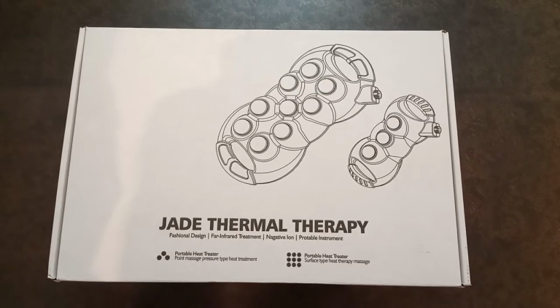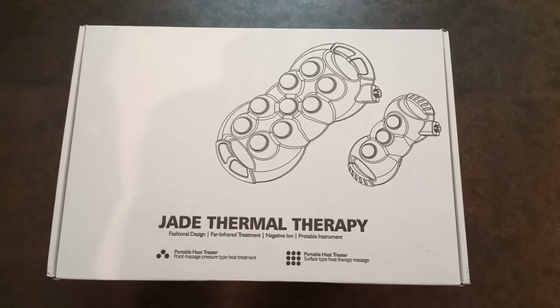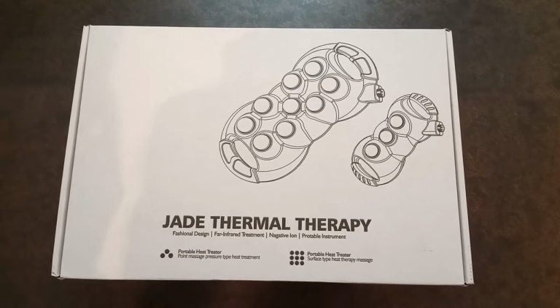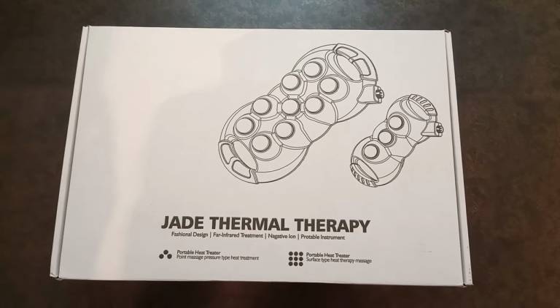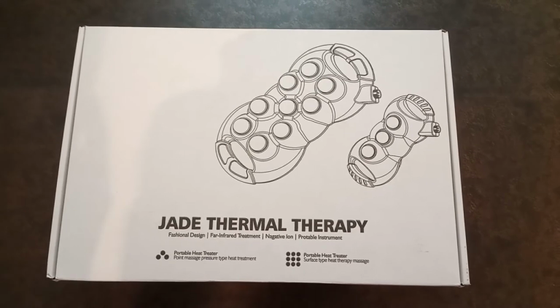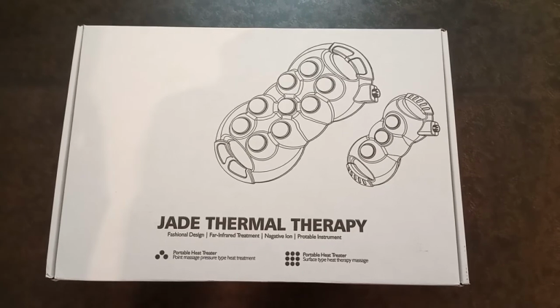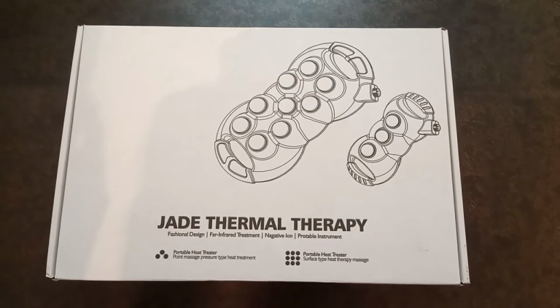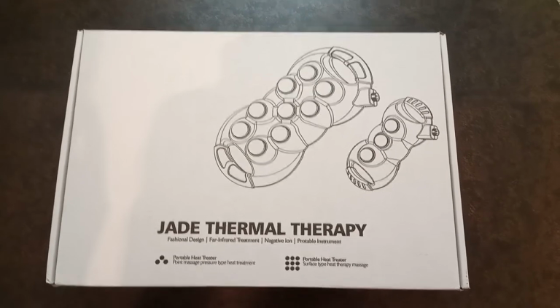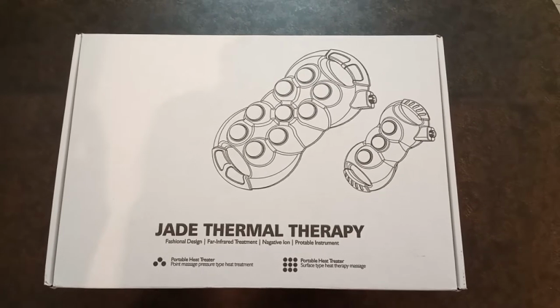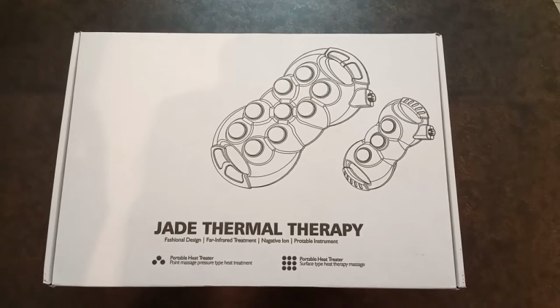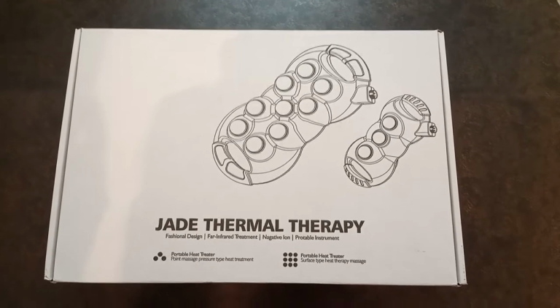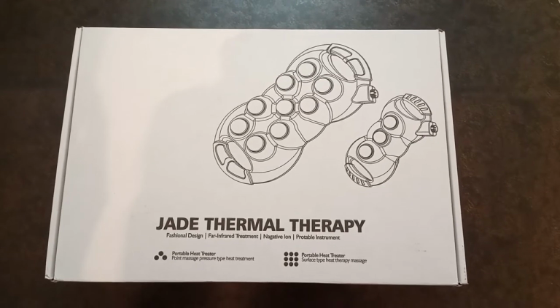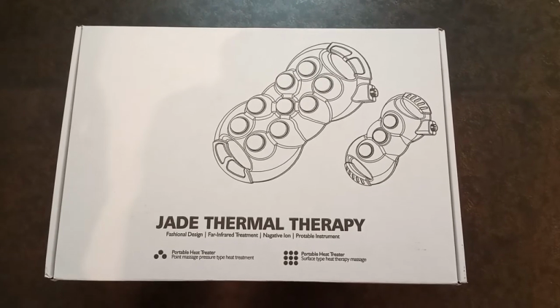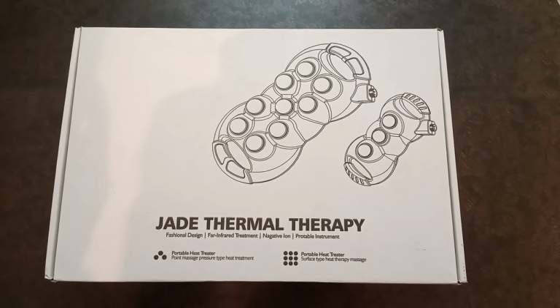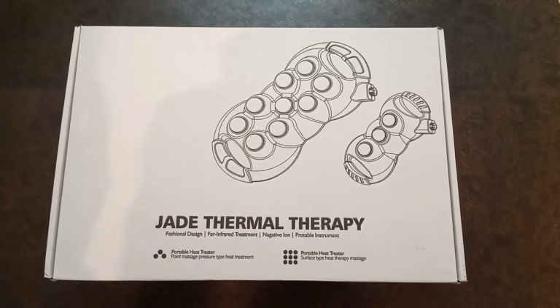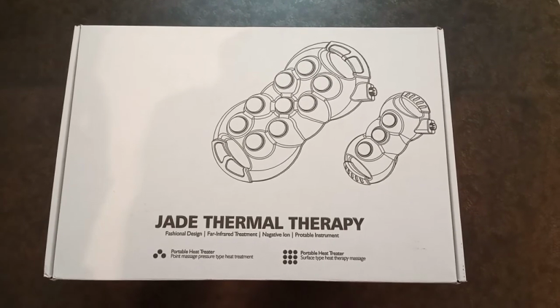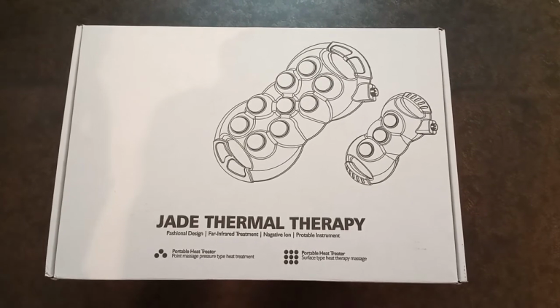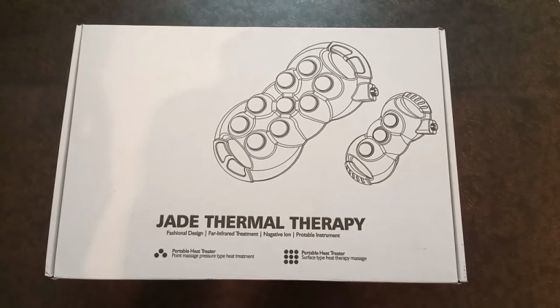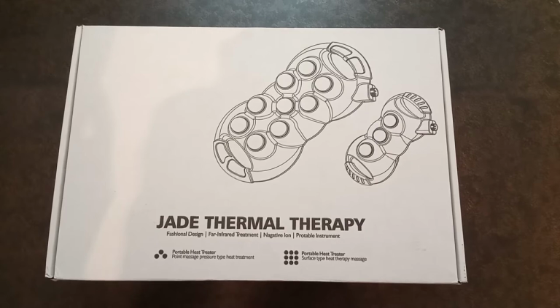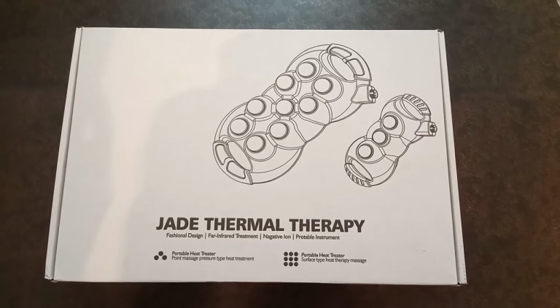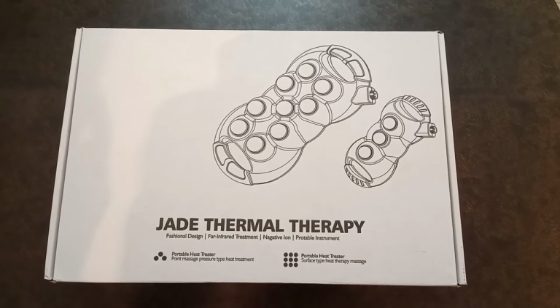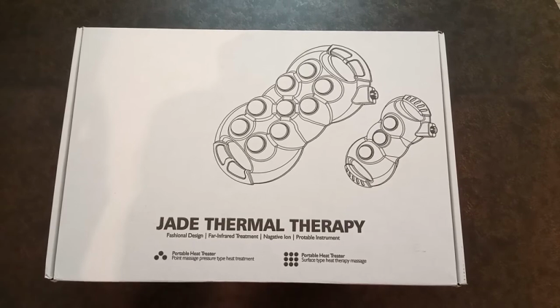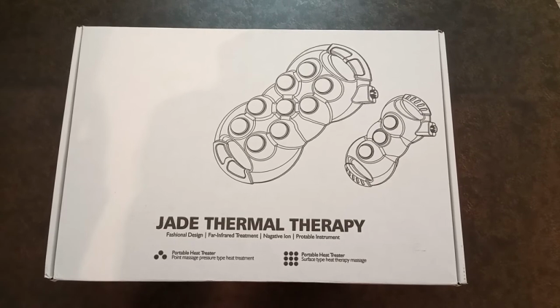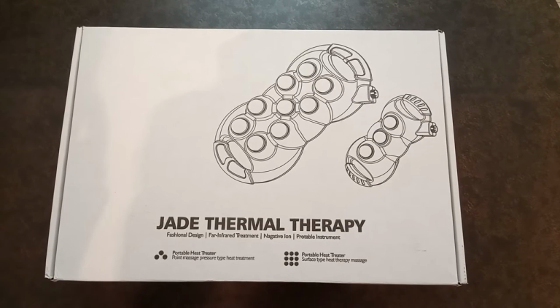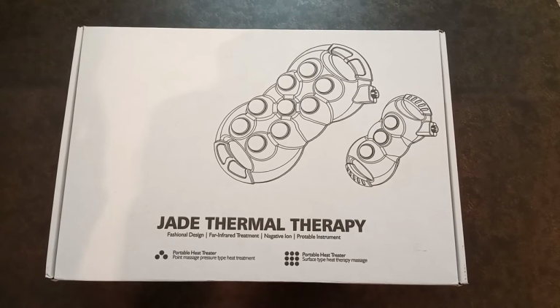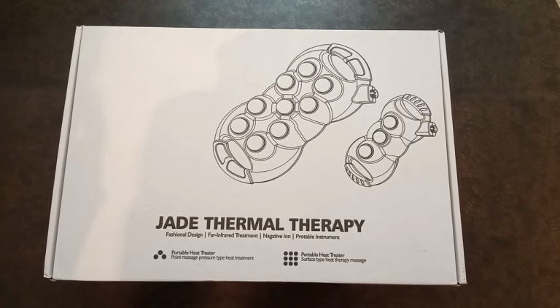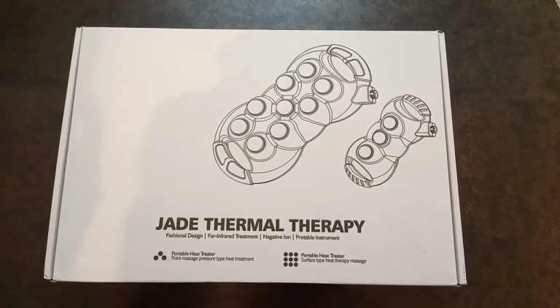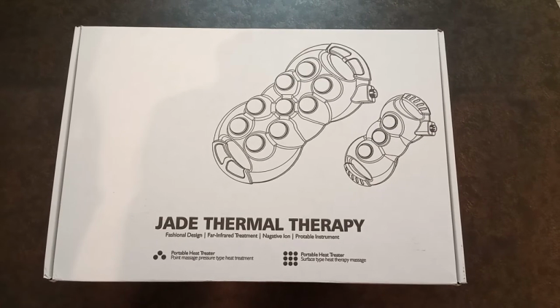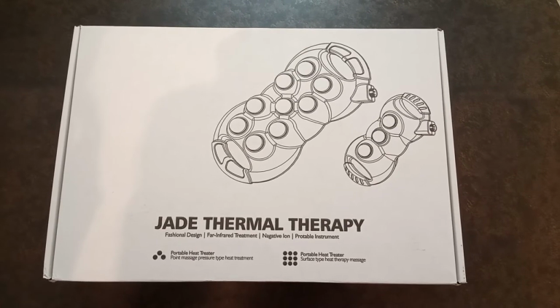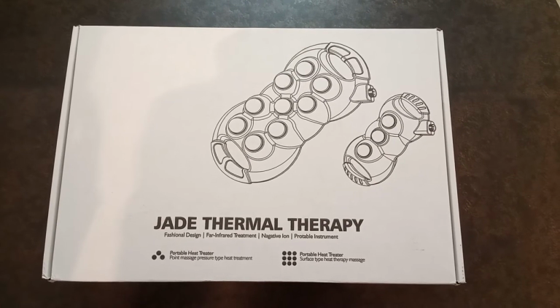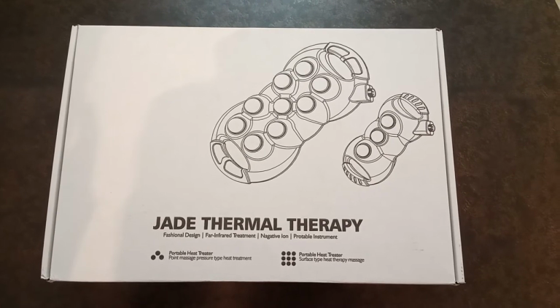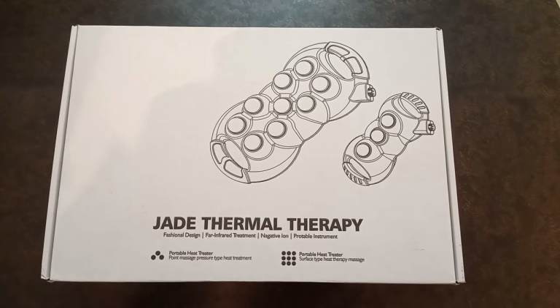Hi friends, you are watching 9 plus 3 ball combo jetstone projector, VK Dishitnagar, Hyderabad.